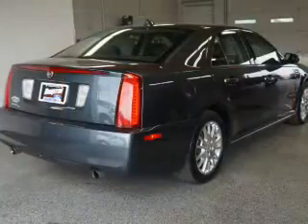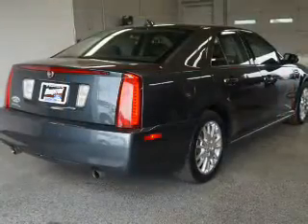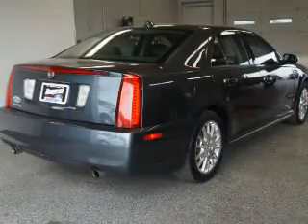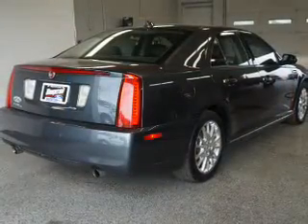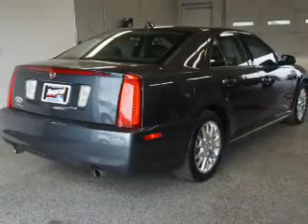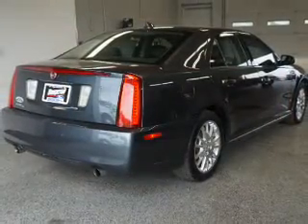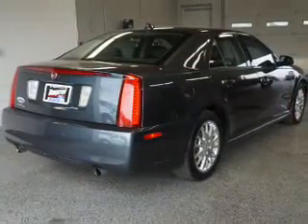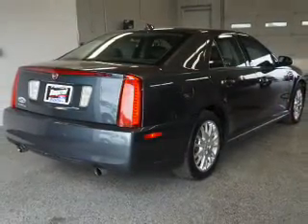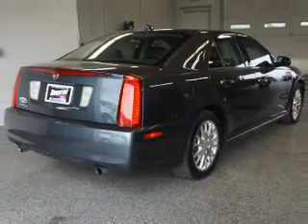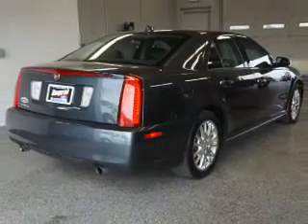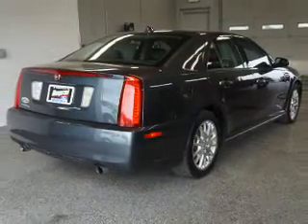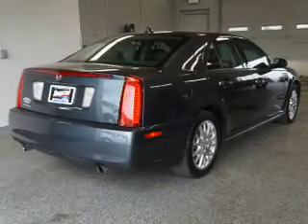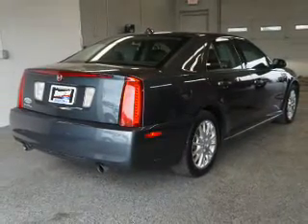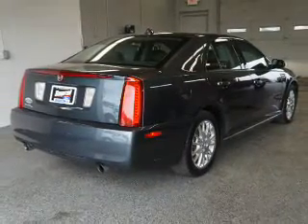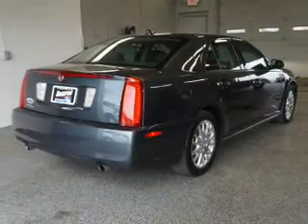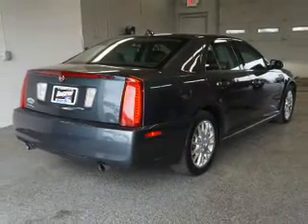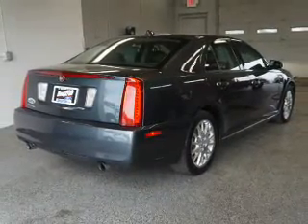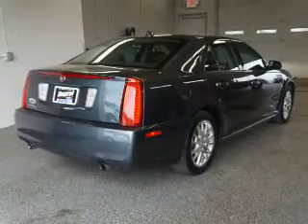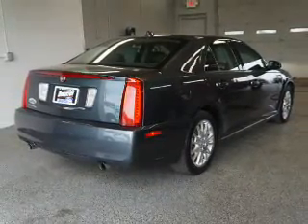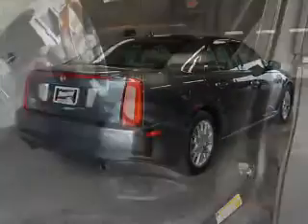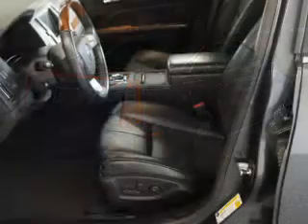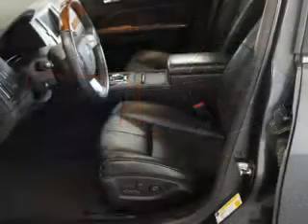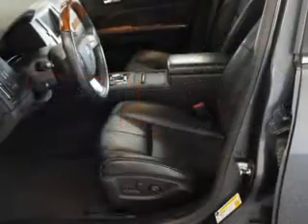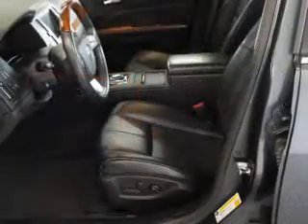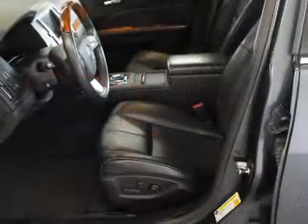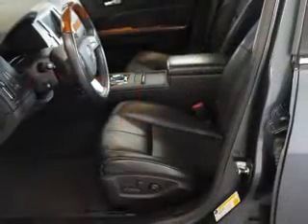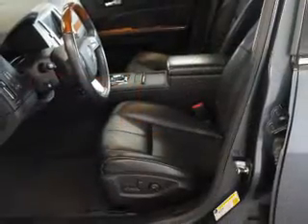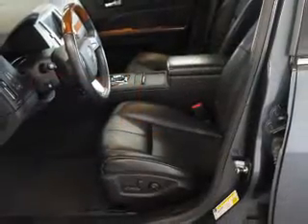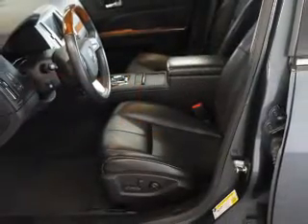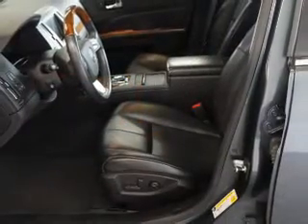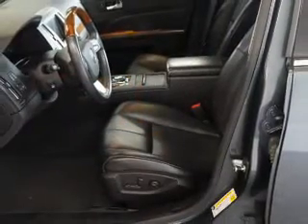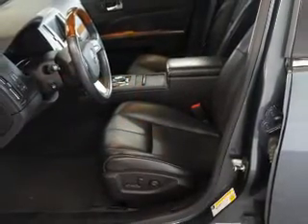GPS navigation will guide you to your destination. Premium wheels give a more luxurious look.